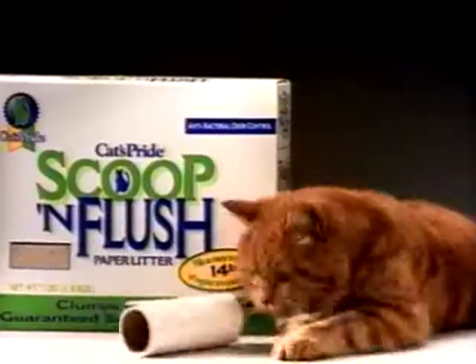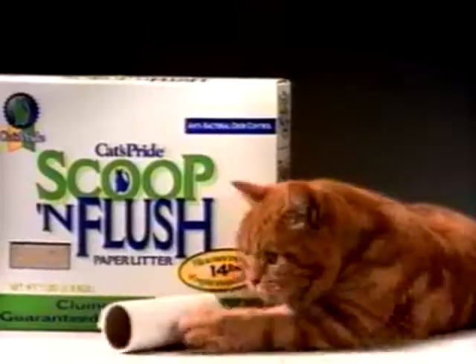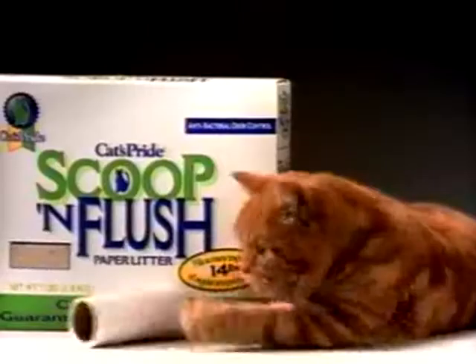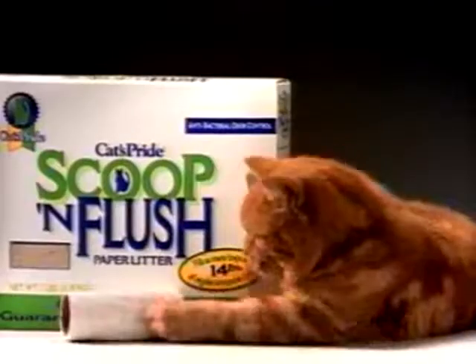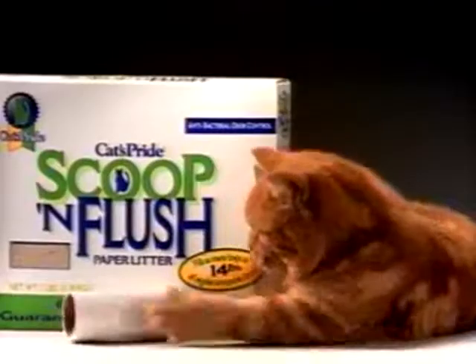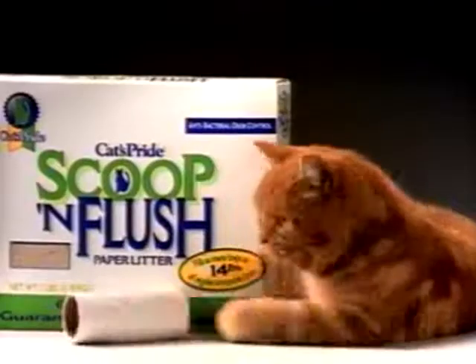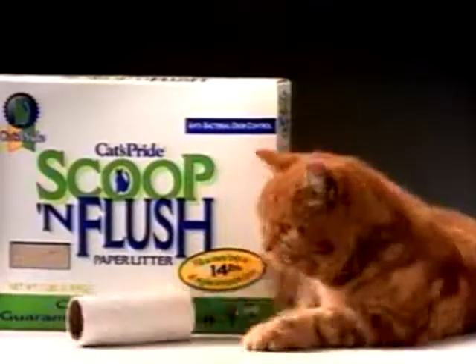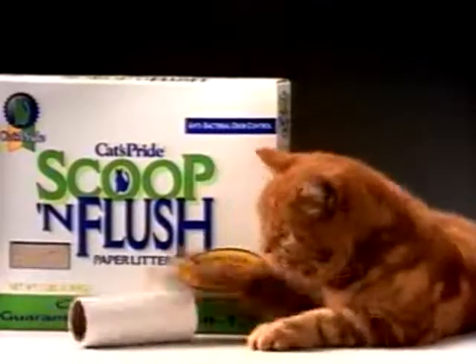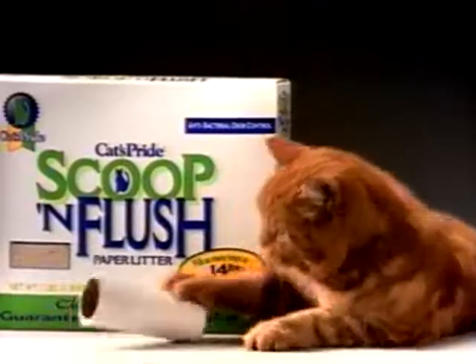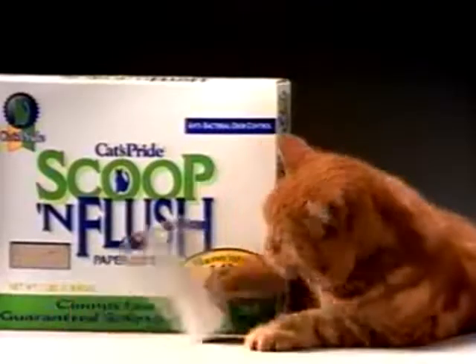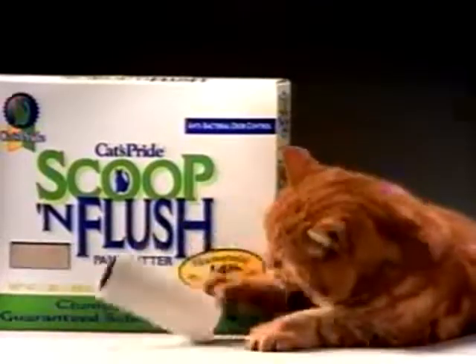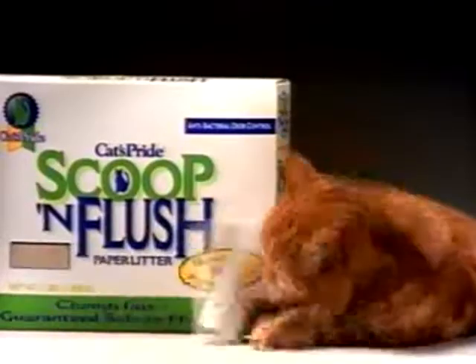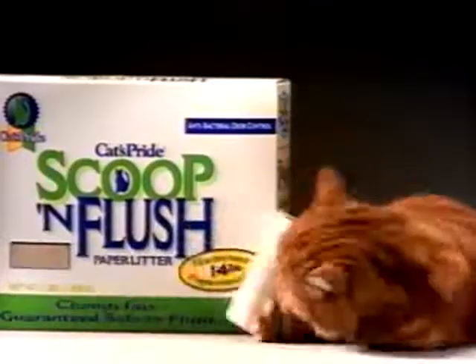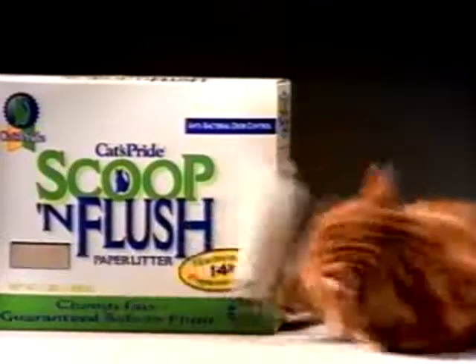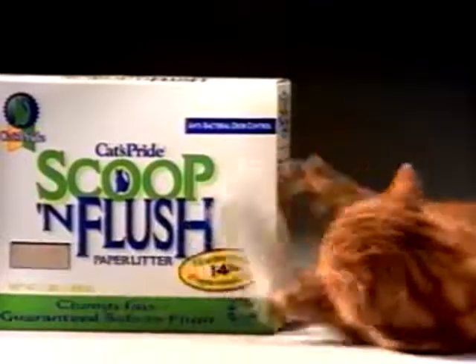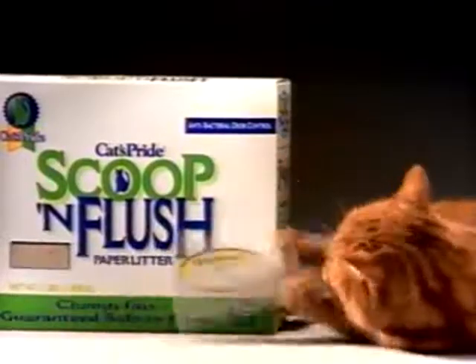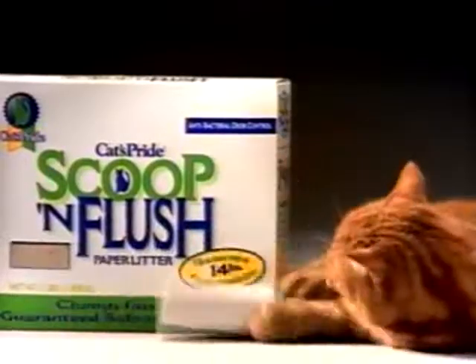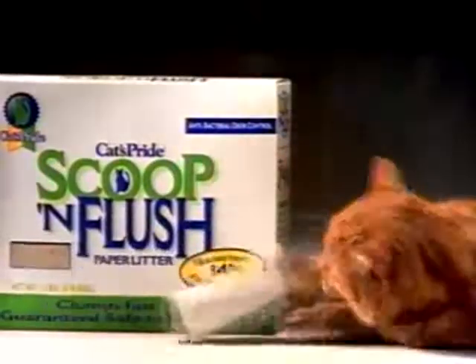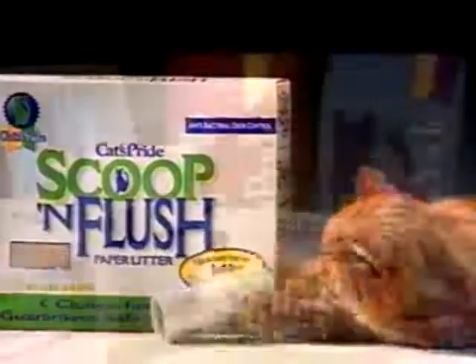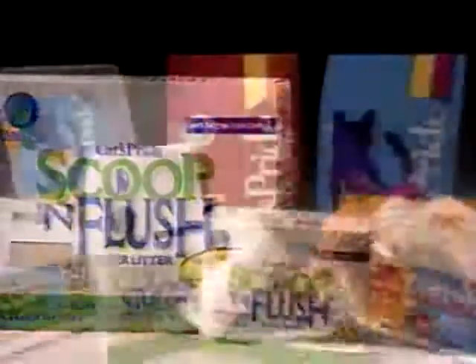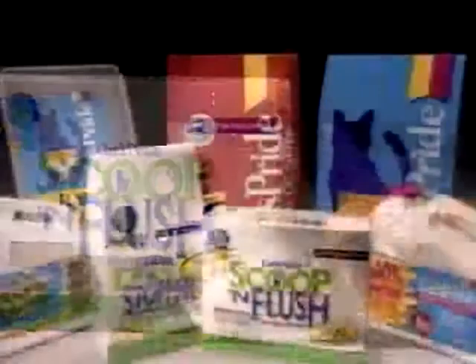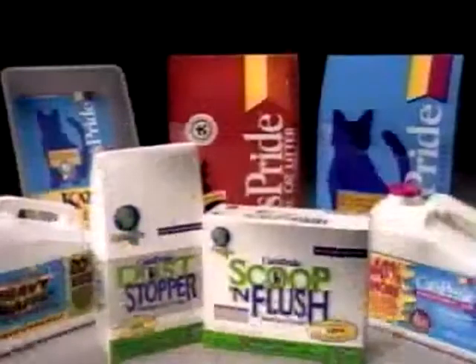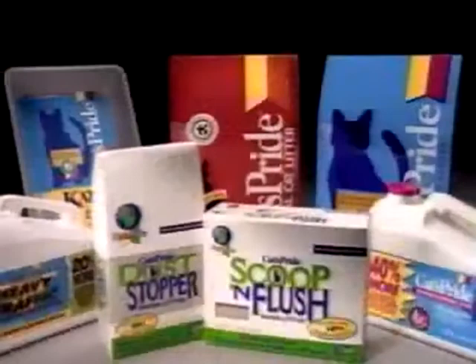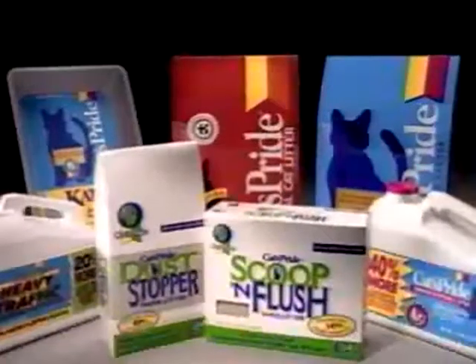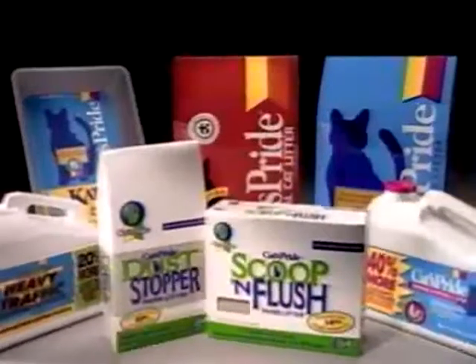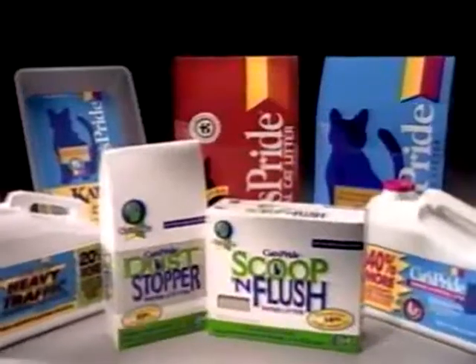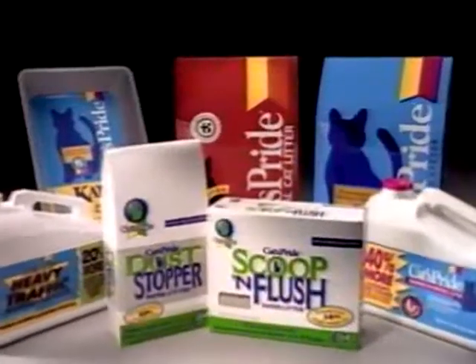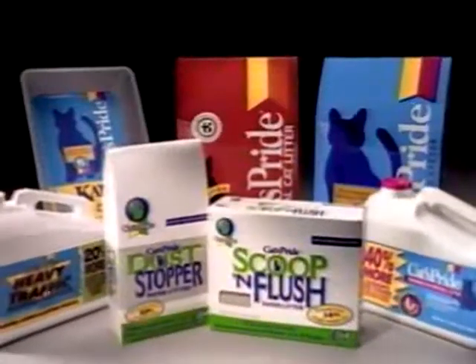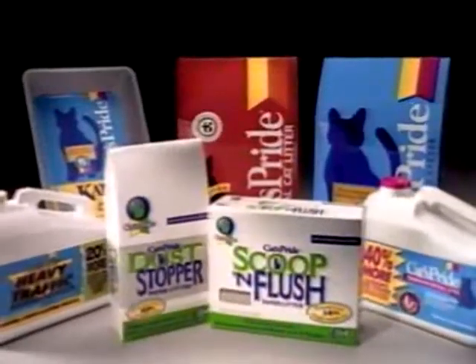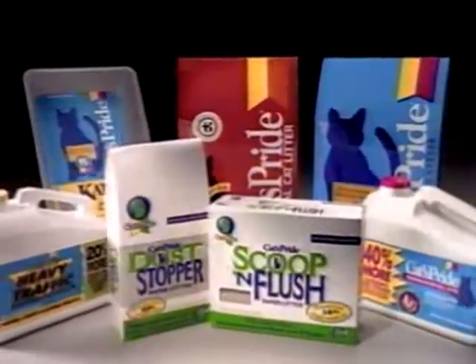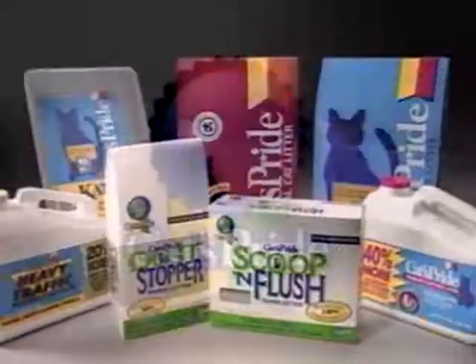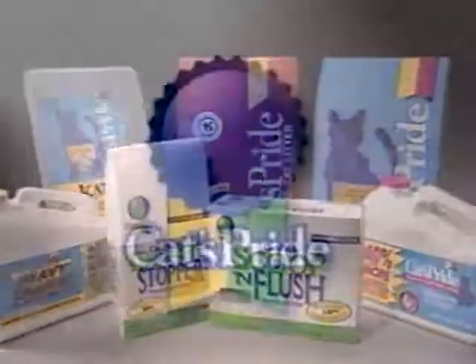New Scoop and Flush paper litter. It's like toilet paper for your cat. Only from Cats Pride.